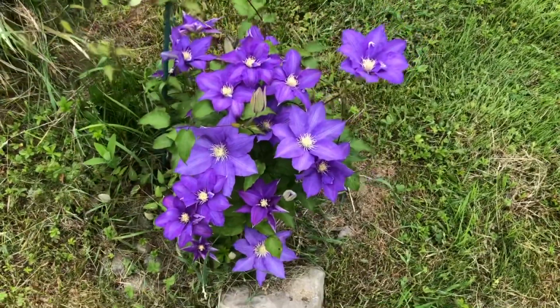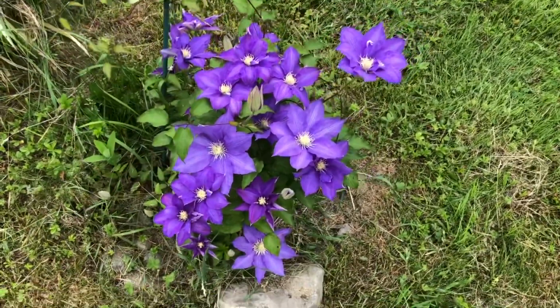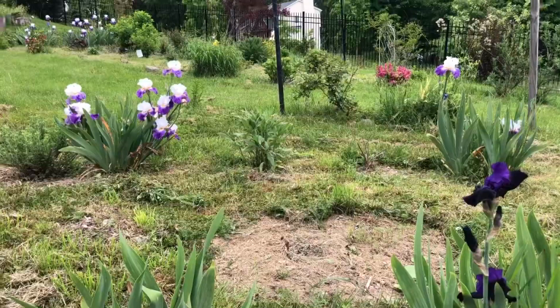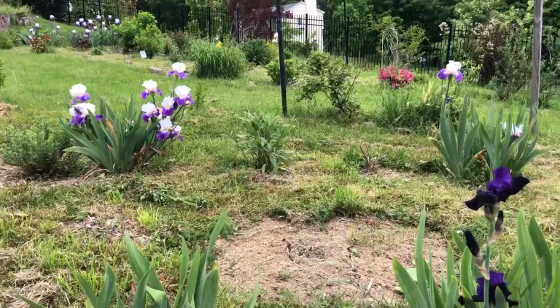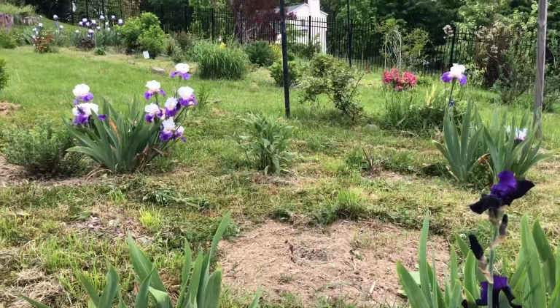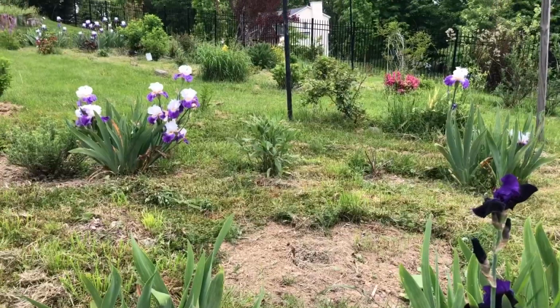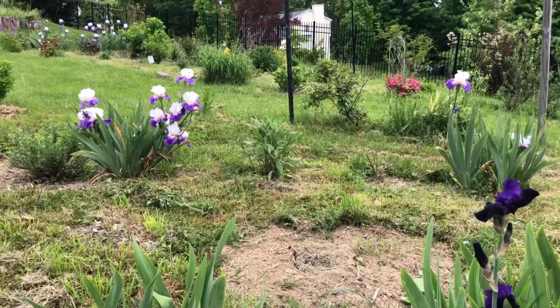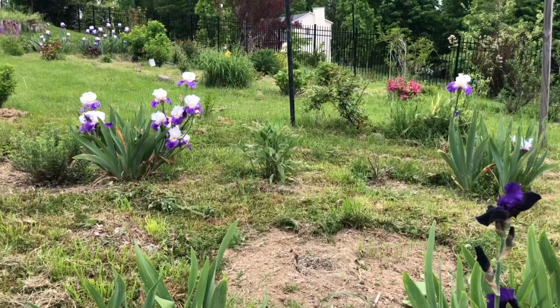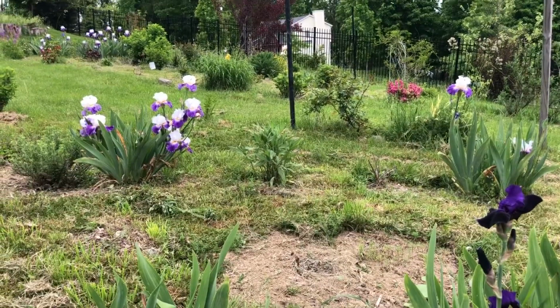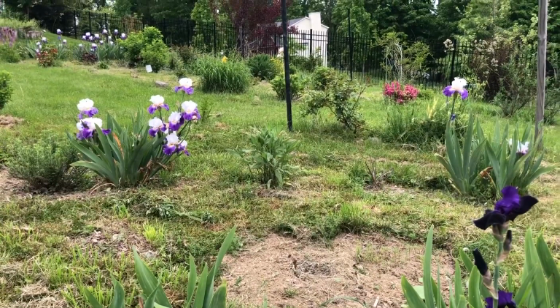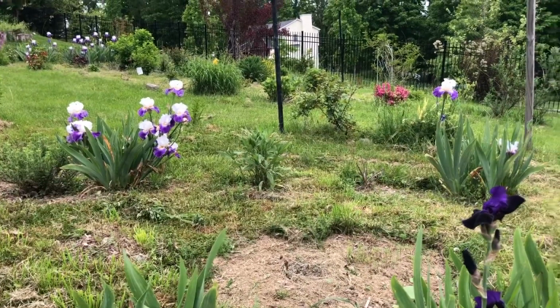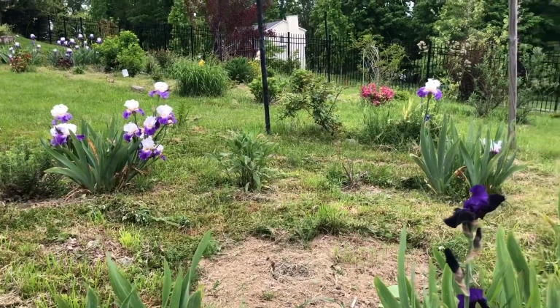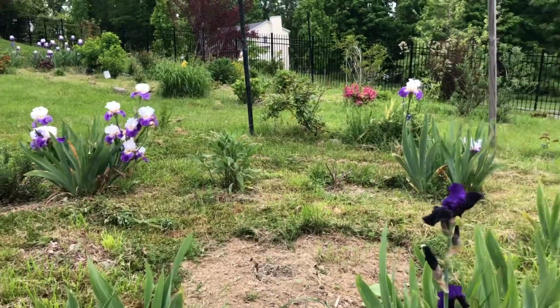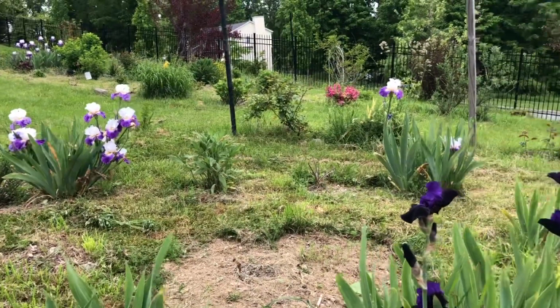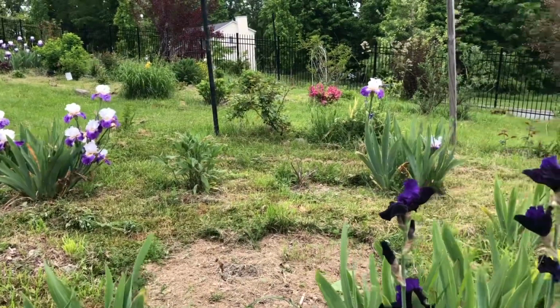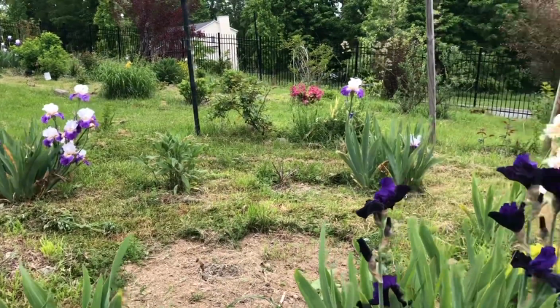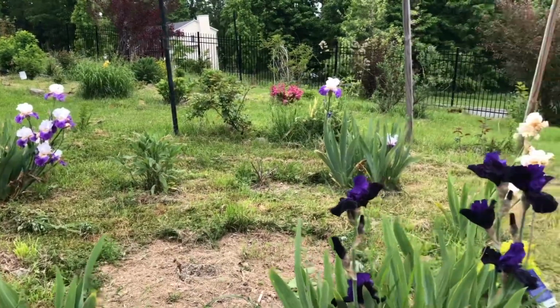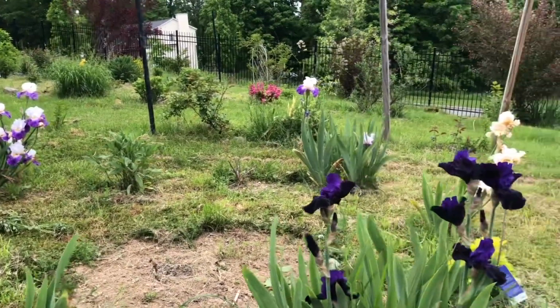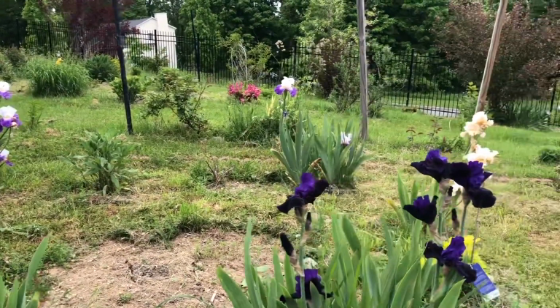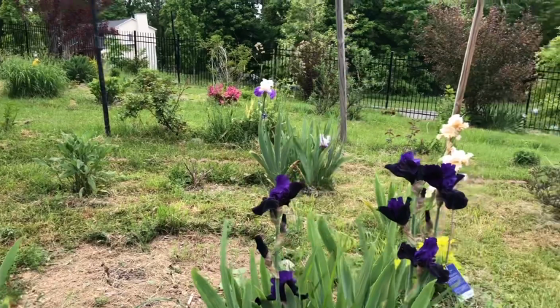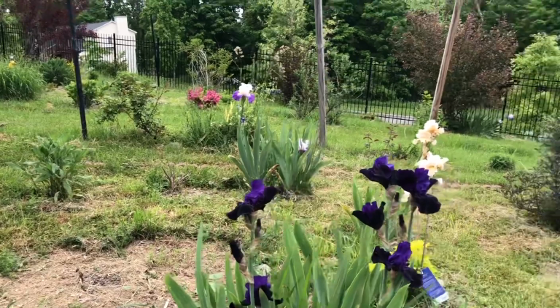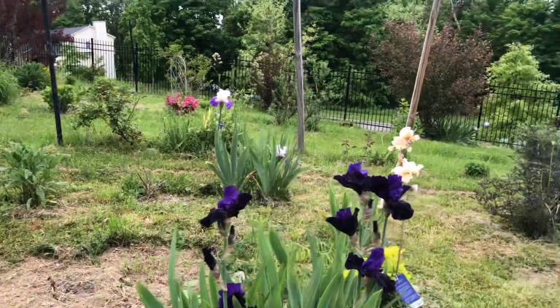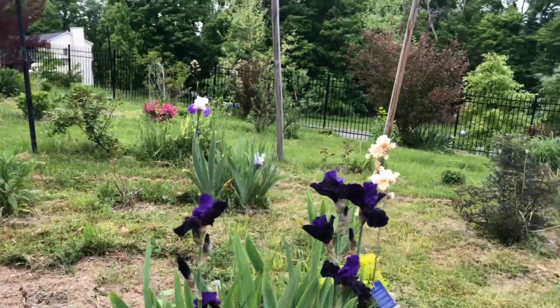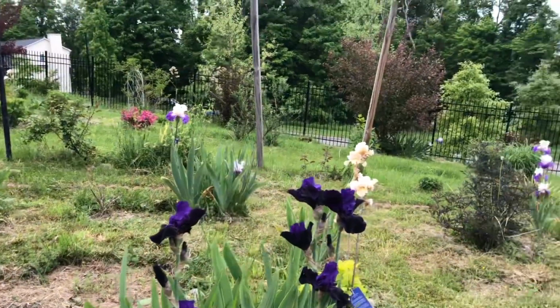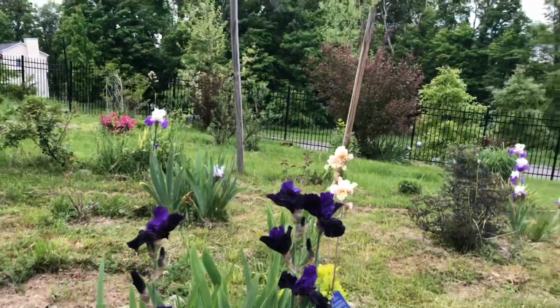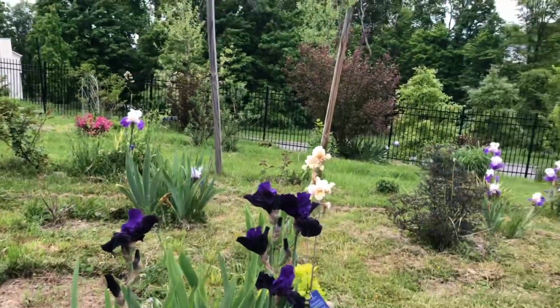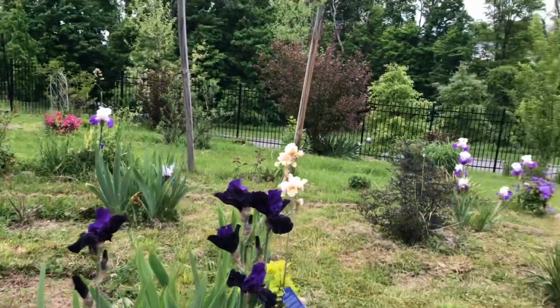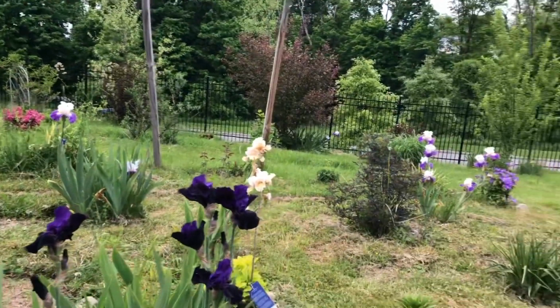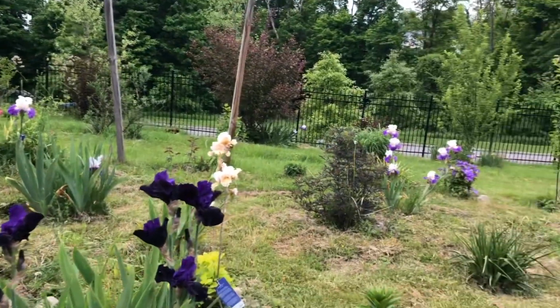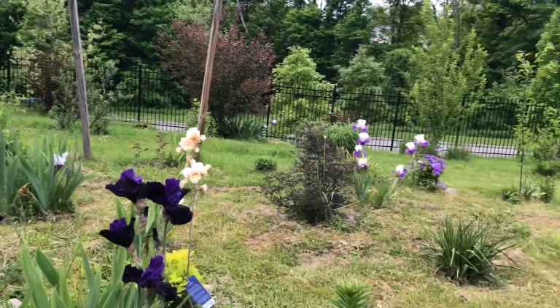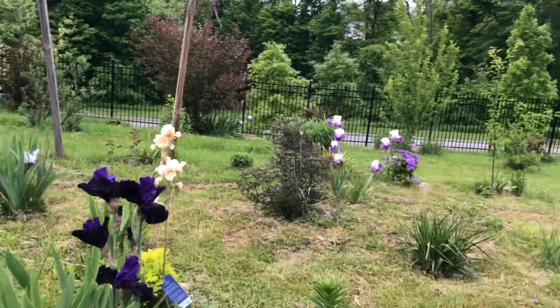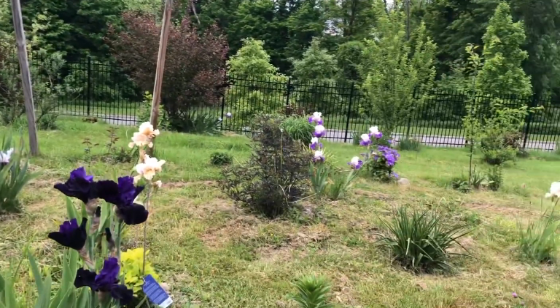See the iris — how beautifully they have bloomed!